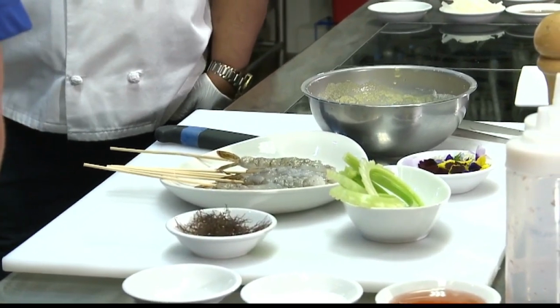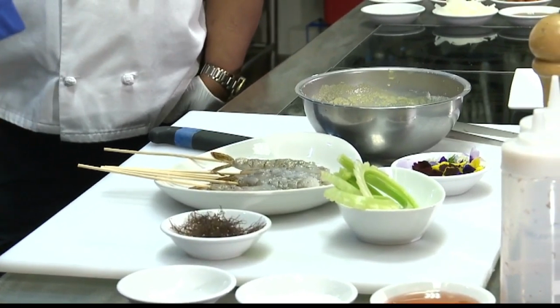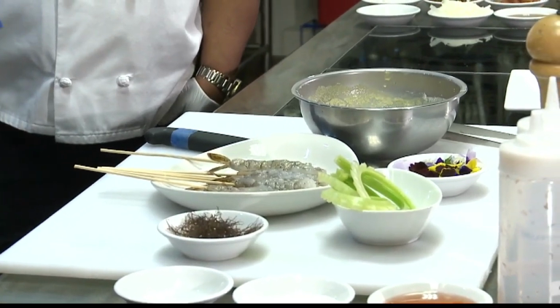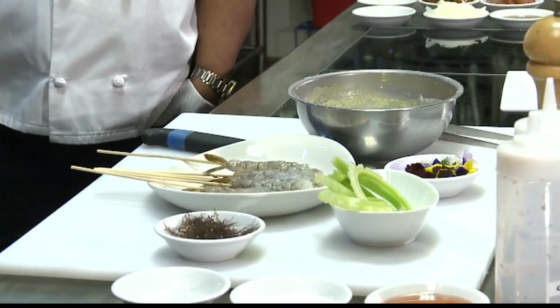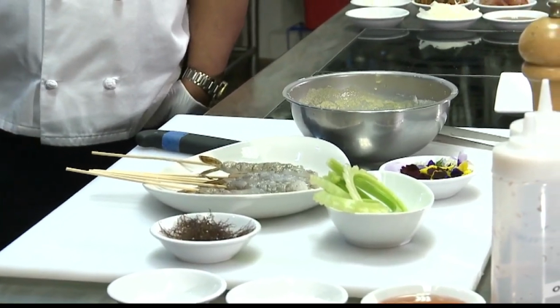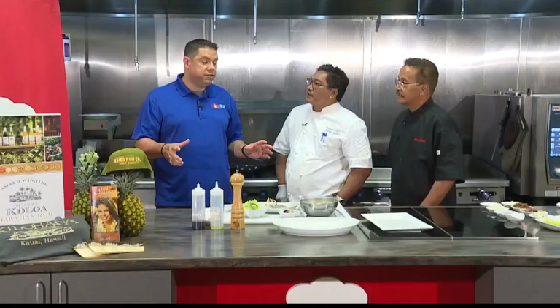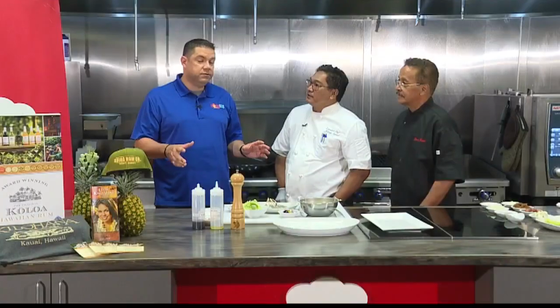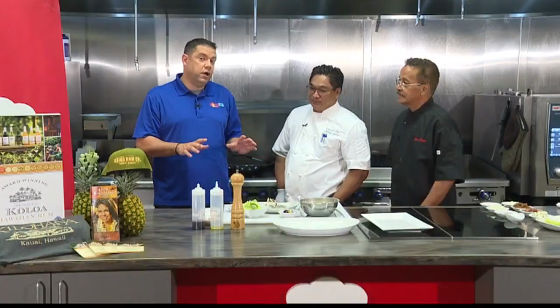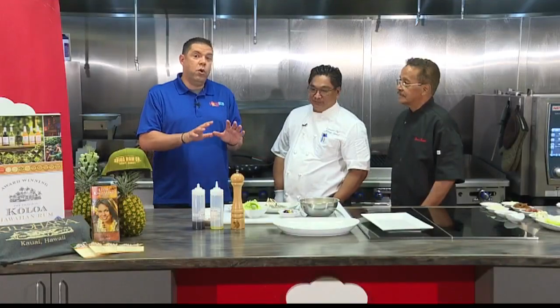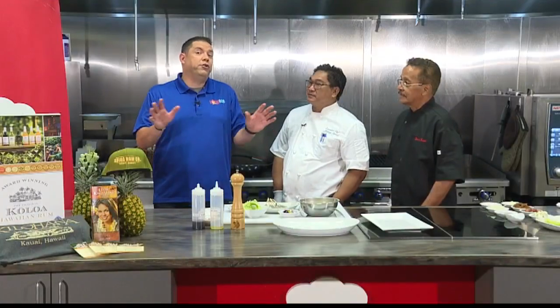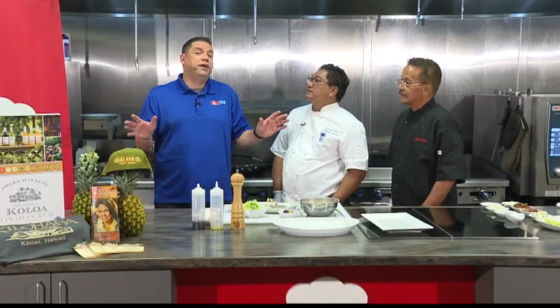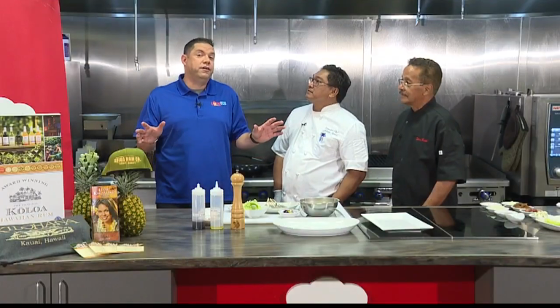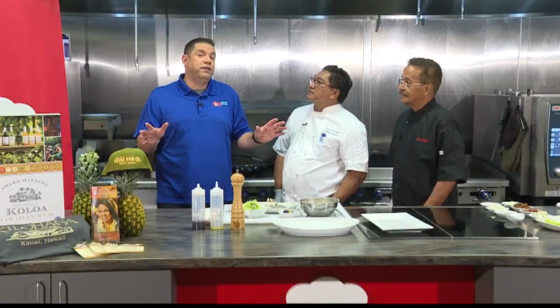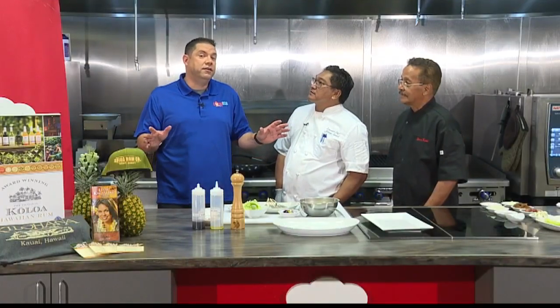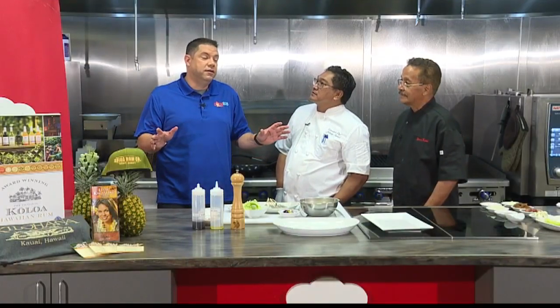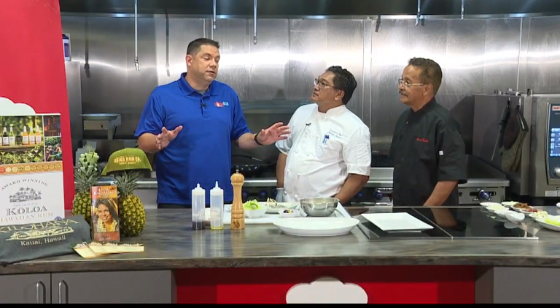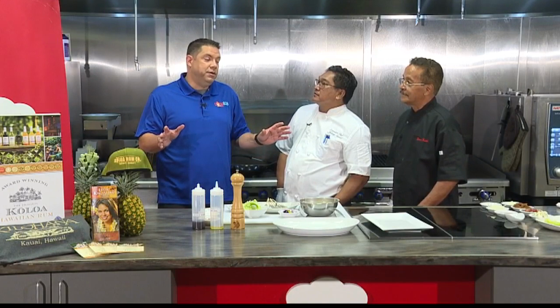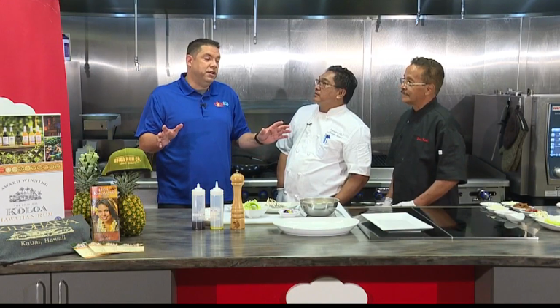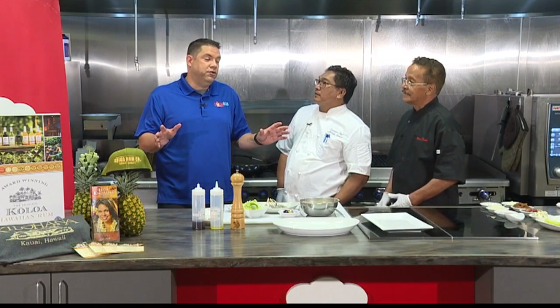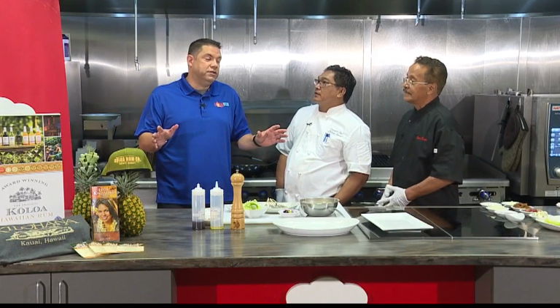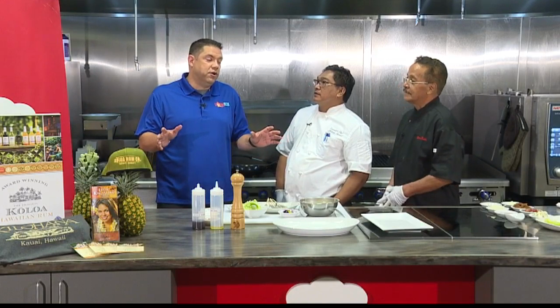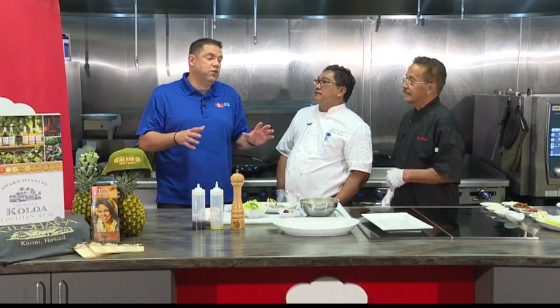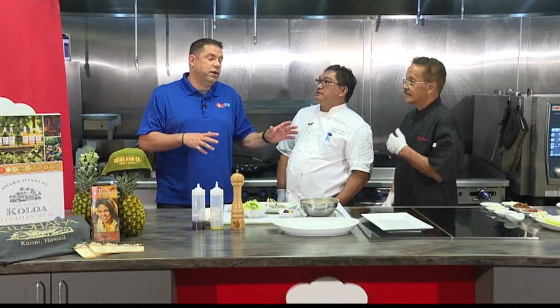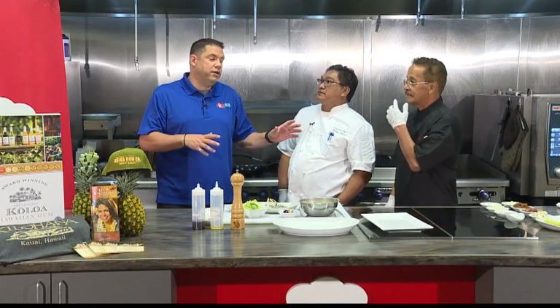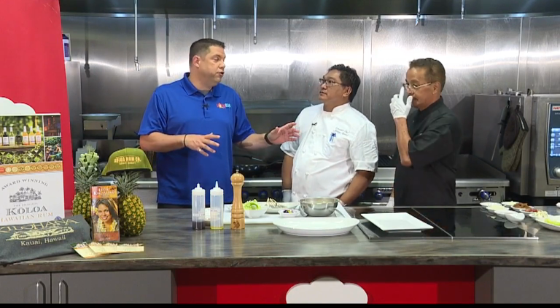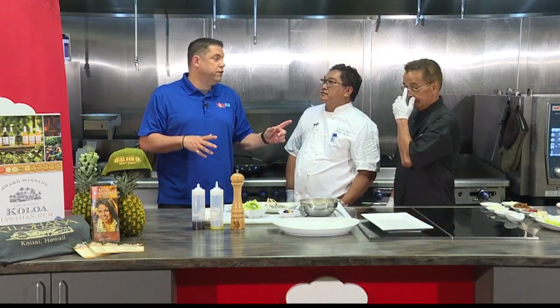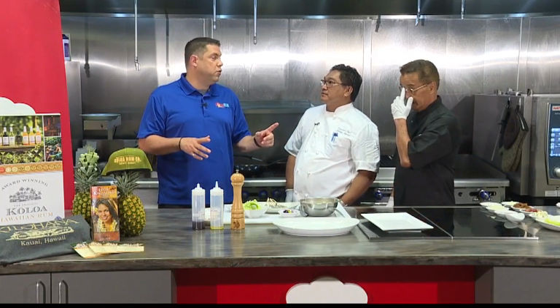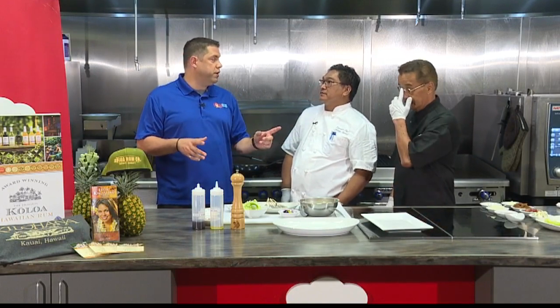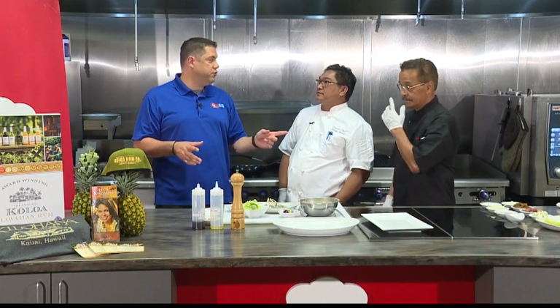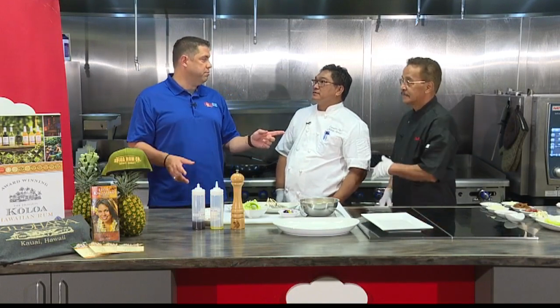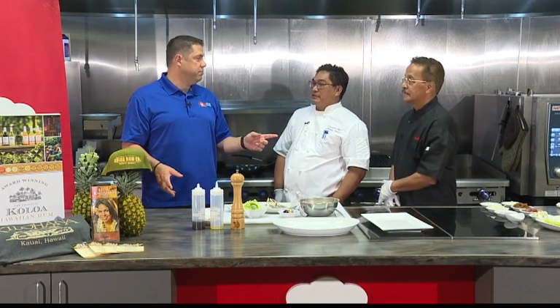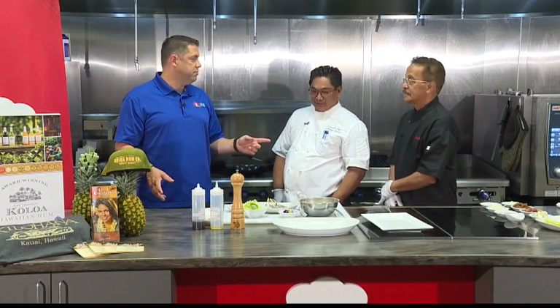I'm going to guess — wild guess here — that being that you guys are on Kauai, you're using Kauai shrimp. Yes.